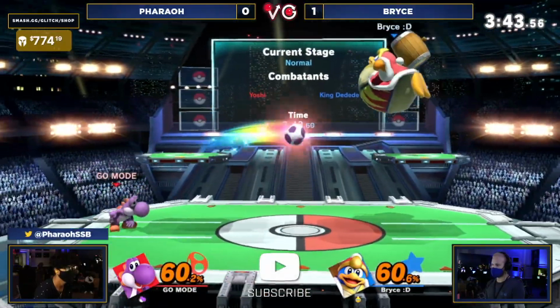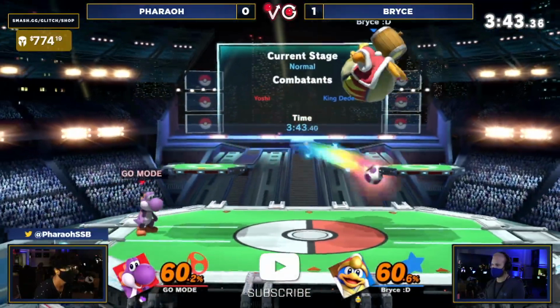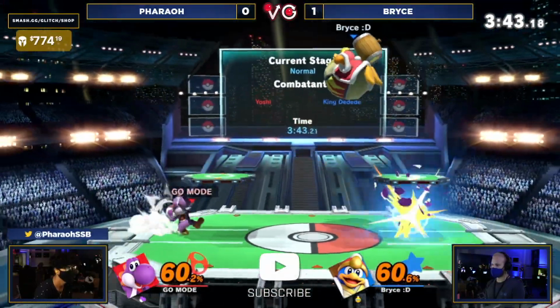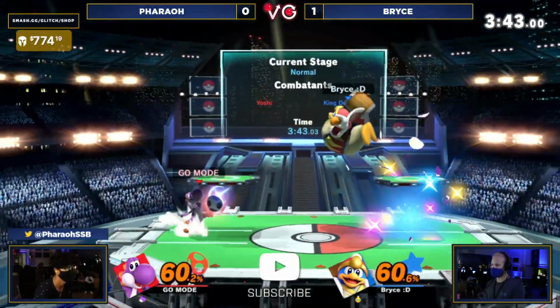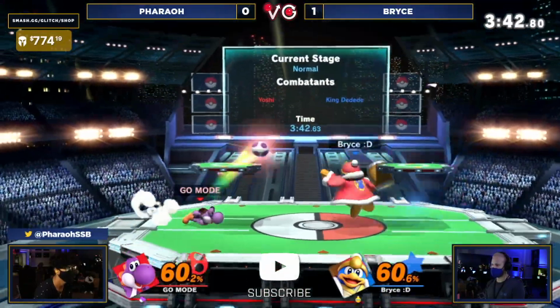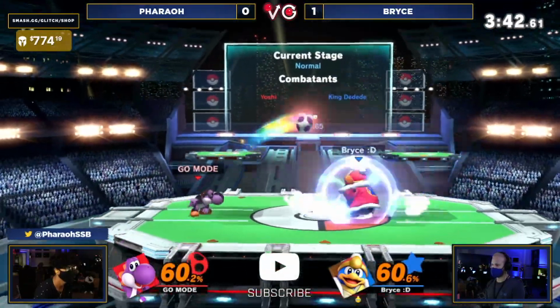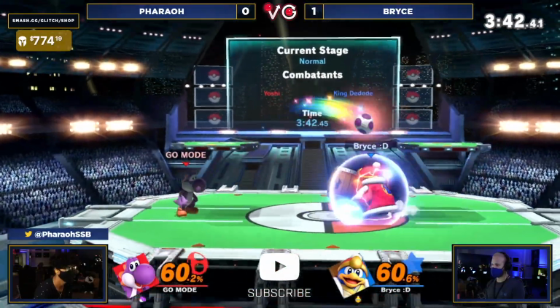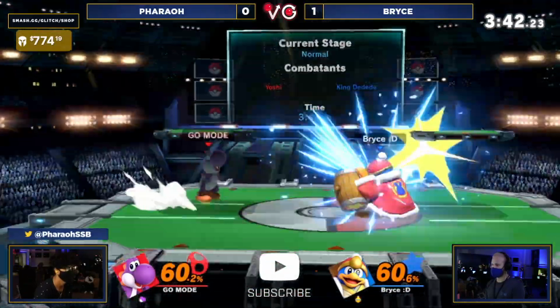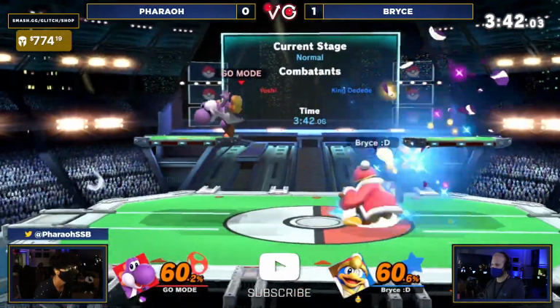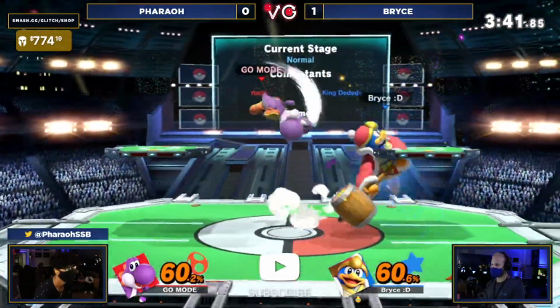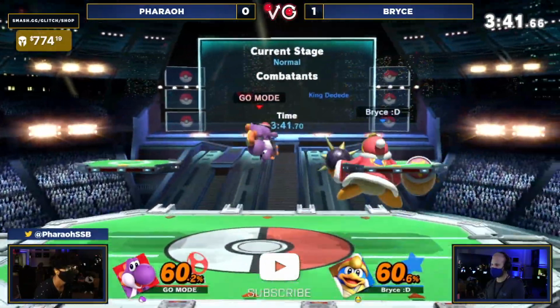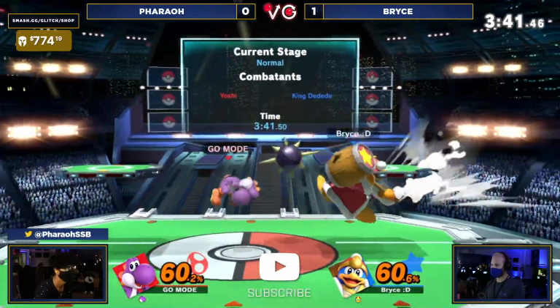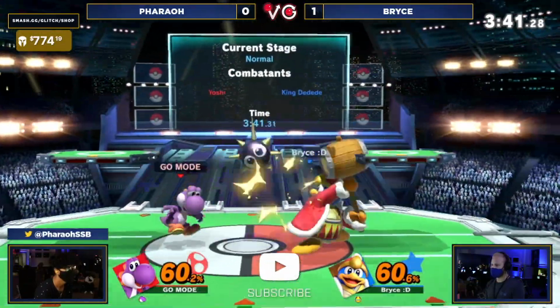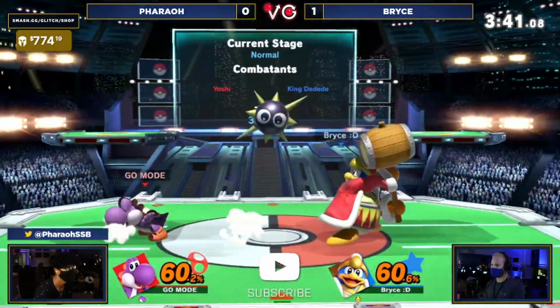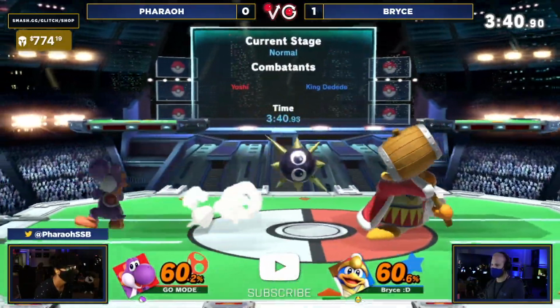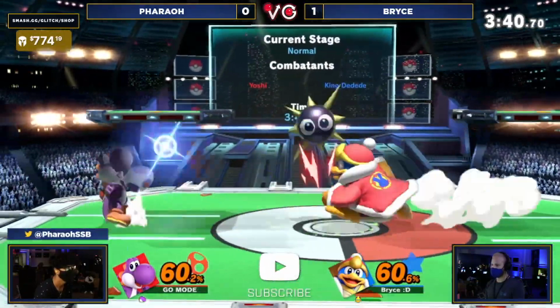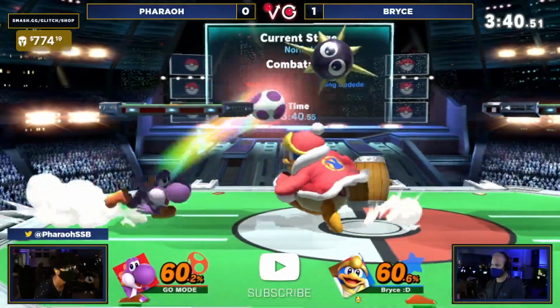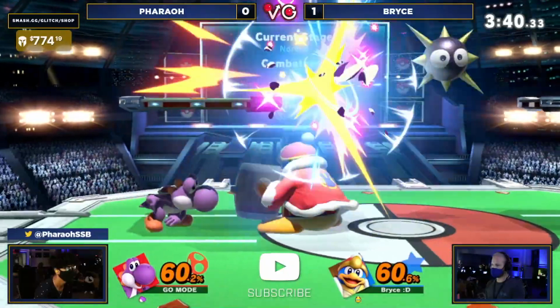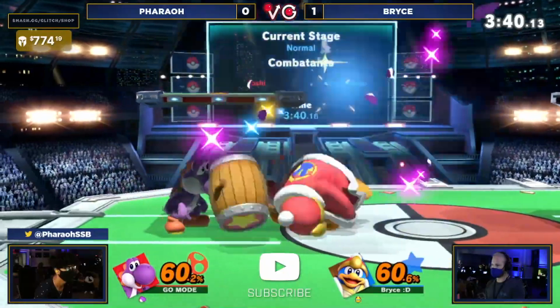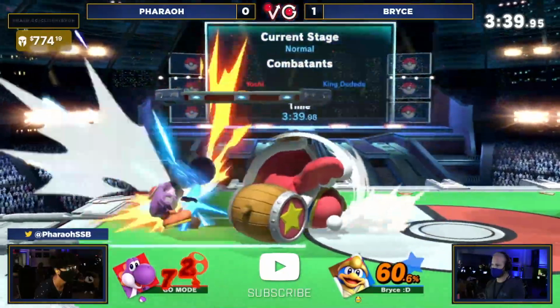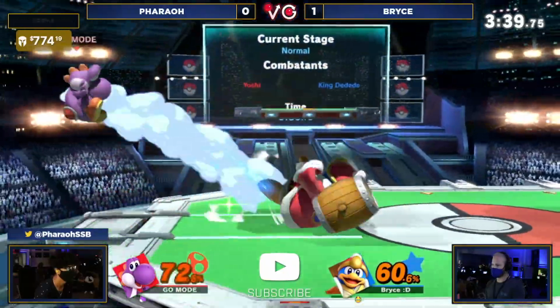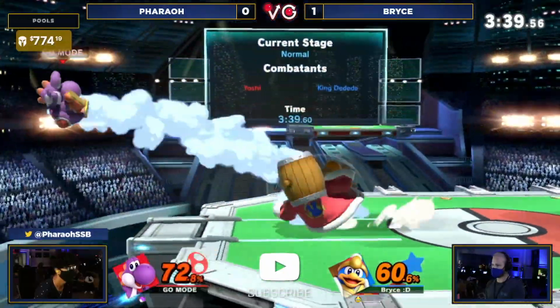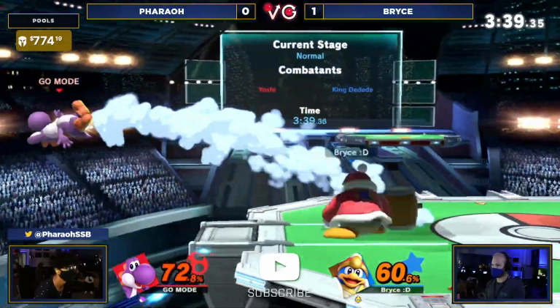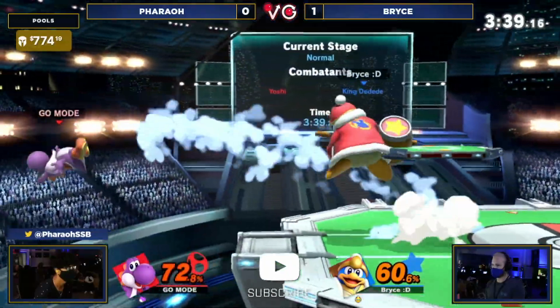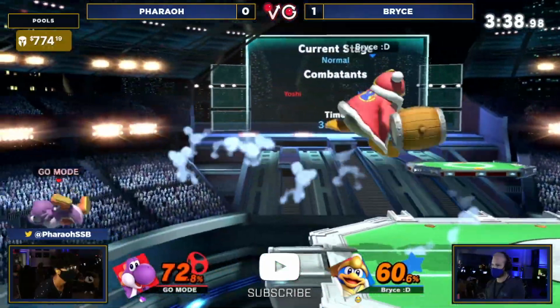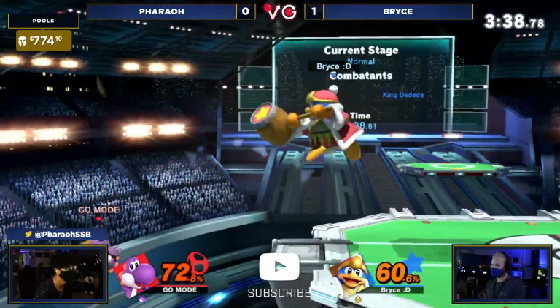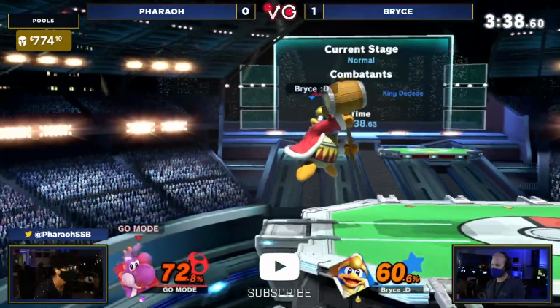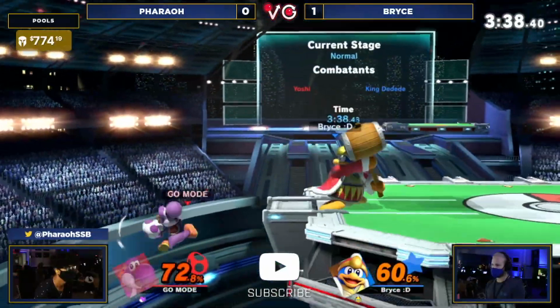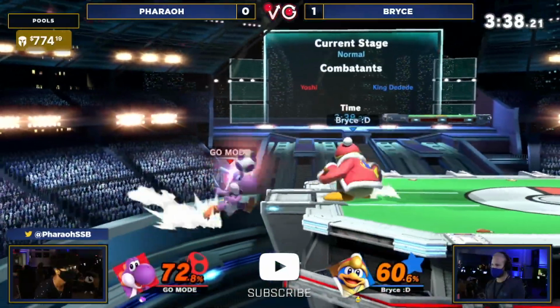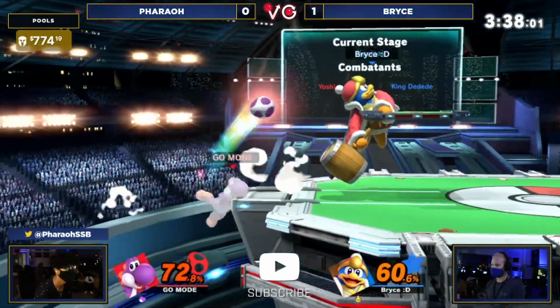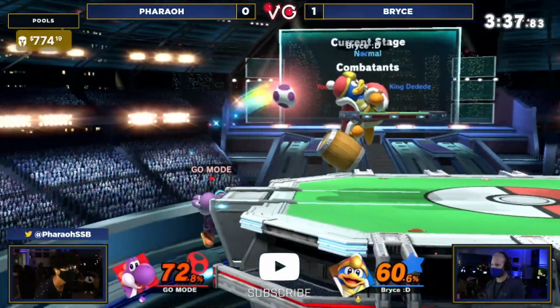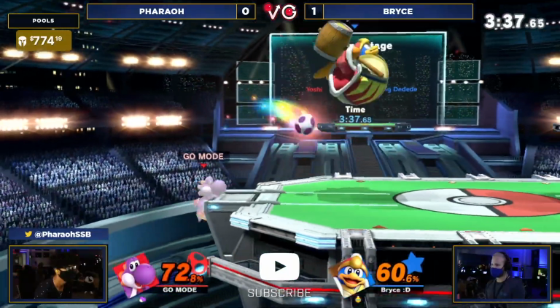That egg toss is a good way to push it back. But that side B somehow evaded getting punished — because usually when you see that, that's definitely a free punish. It's basically just Sonic Spin Dash, probably even better too.